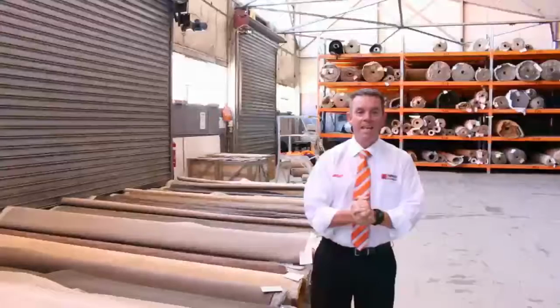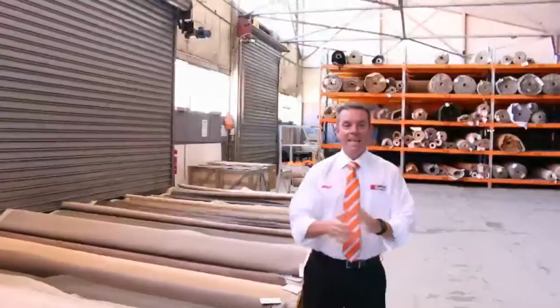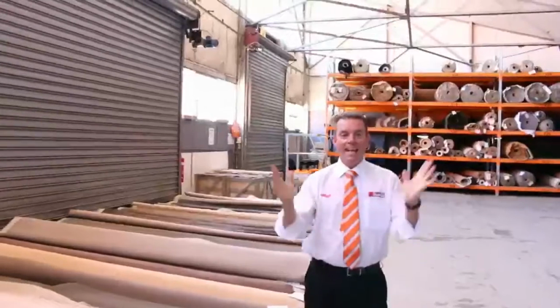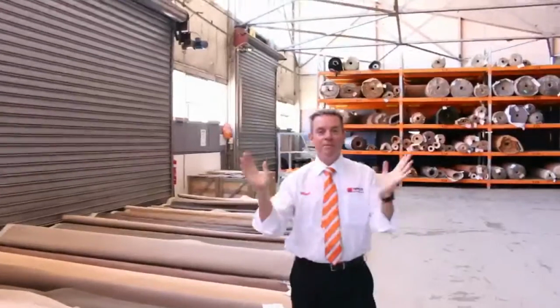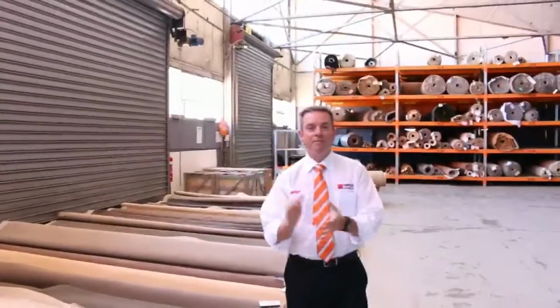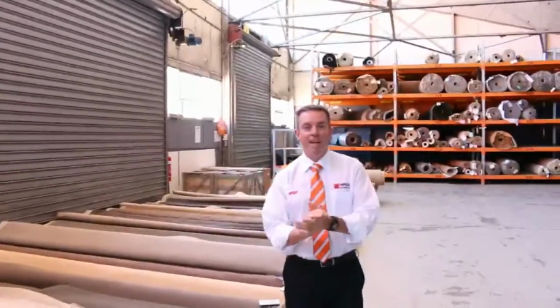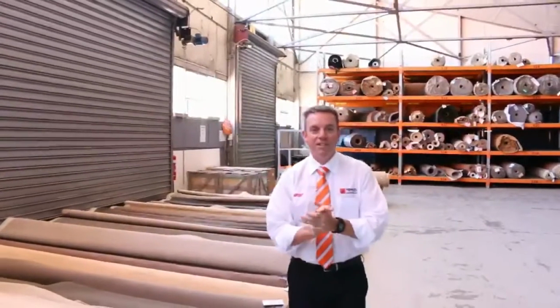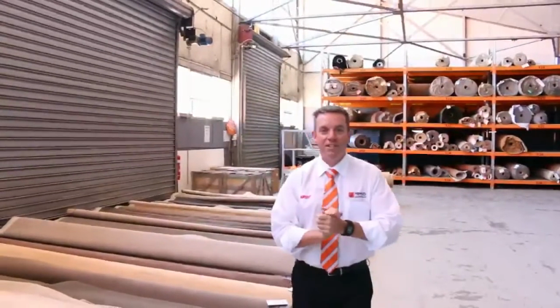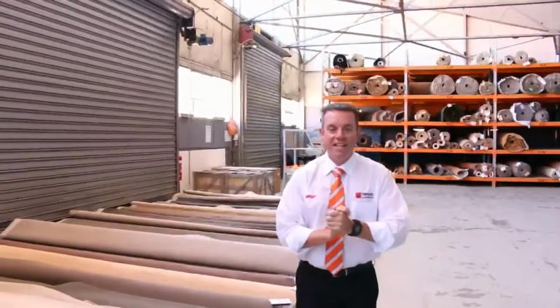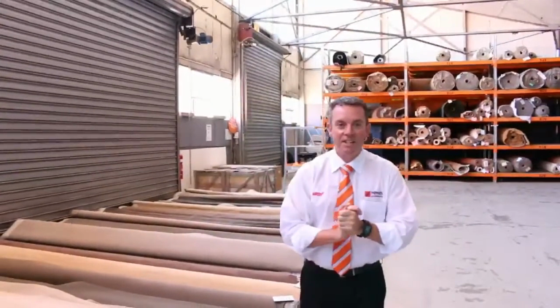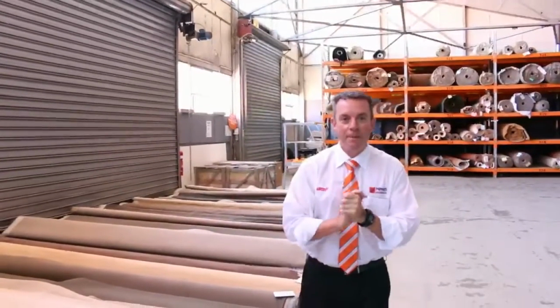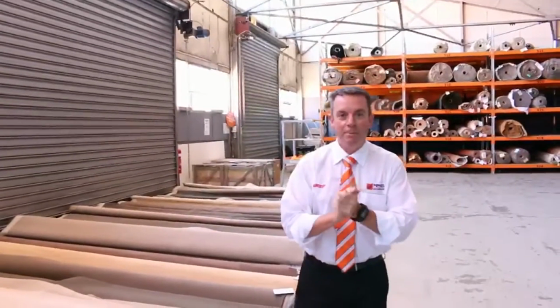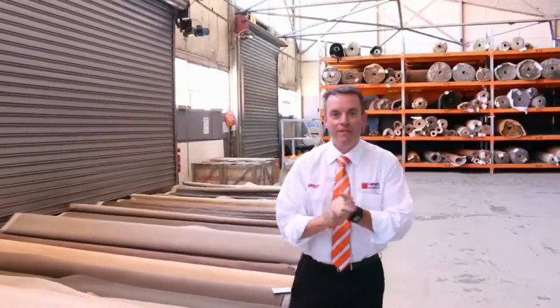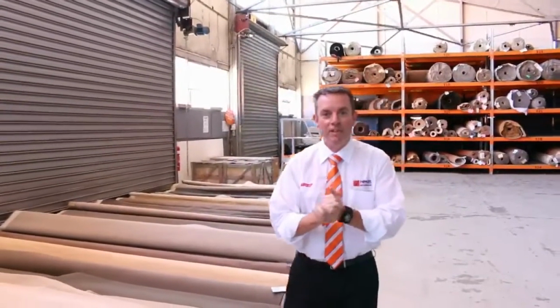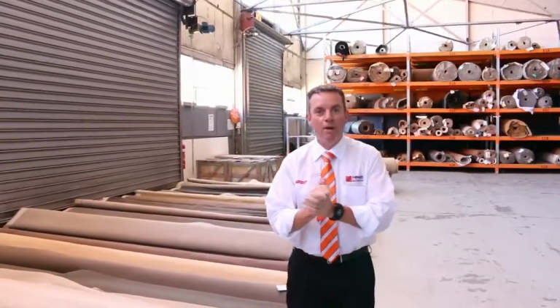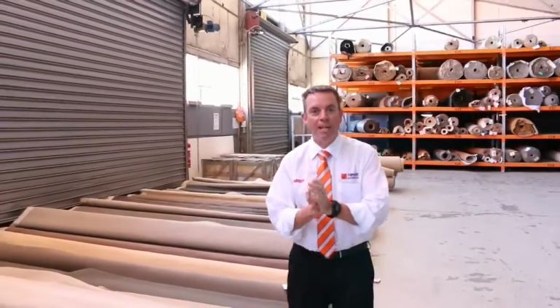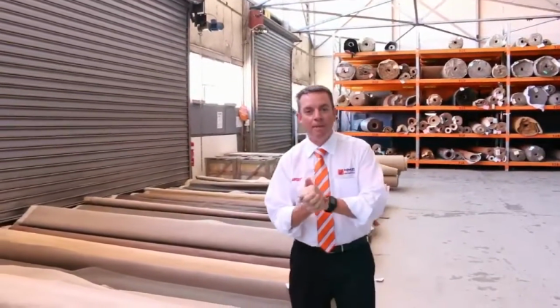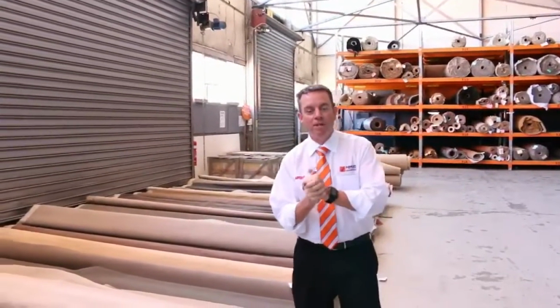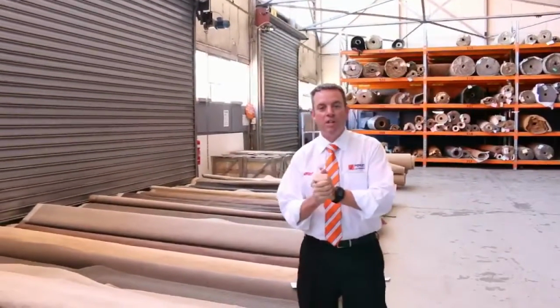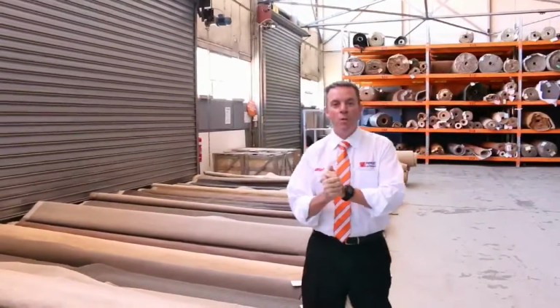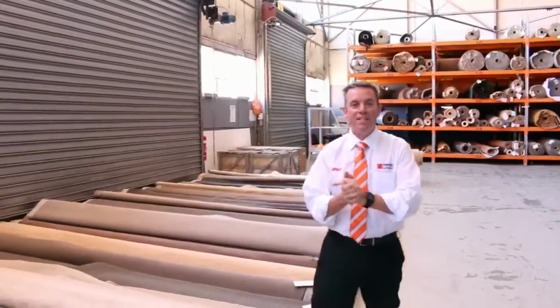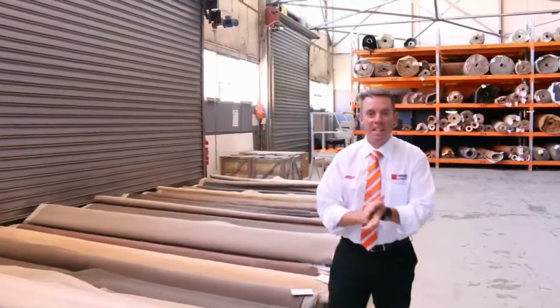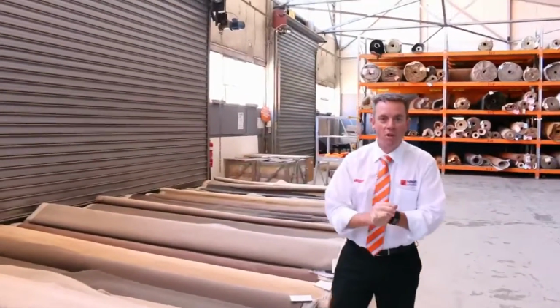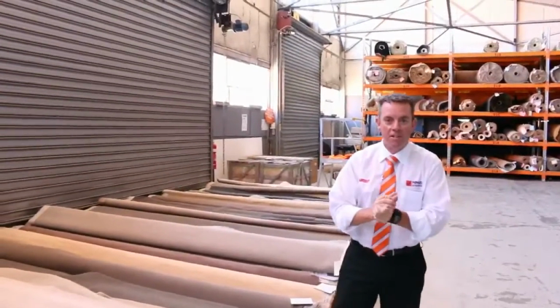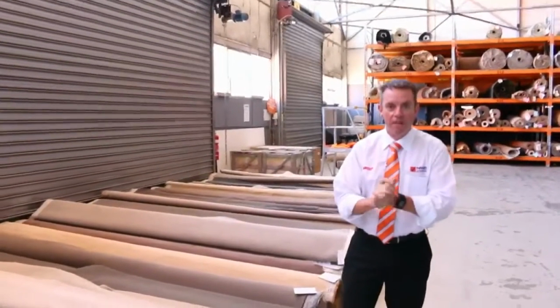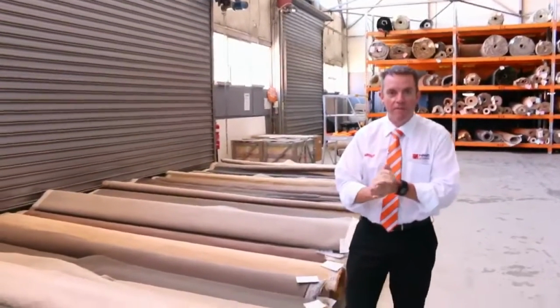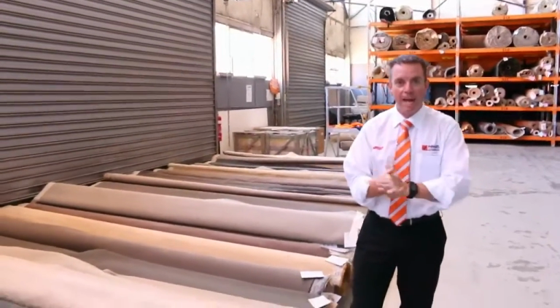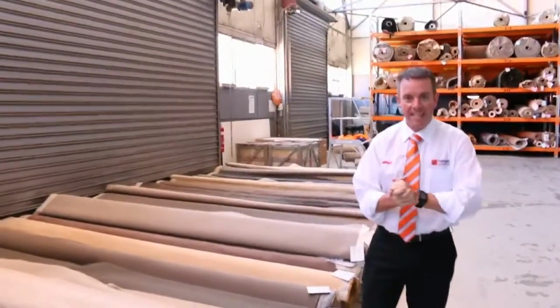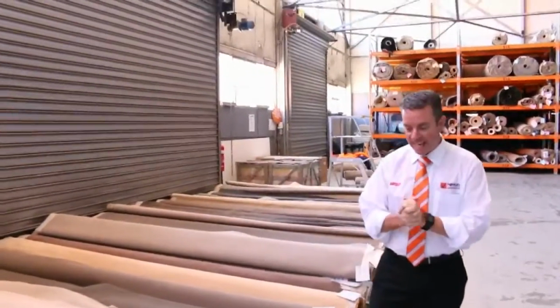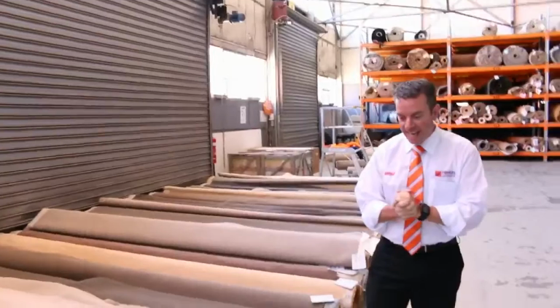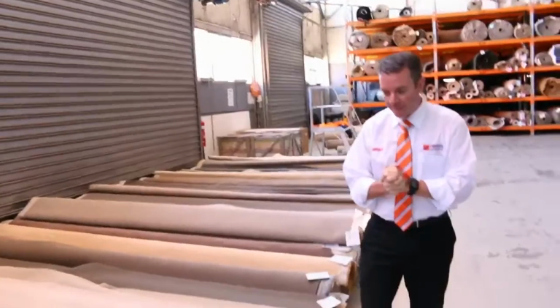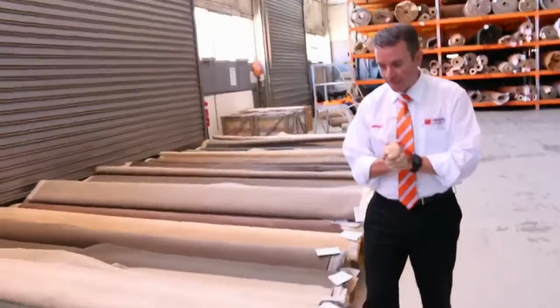G'day, I'm John from Fowles Auction Sales. I'm here to preview tomorrow's carpet auction — it's Wednesday the 9th of November at 10 a.m.